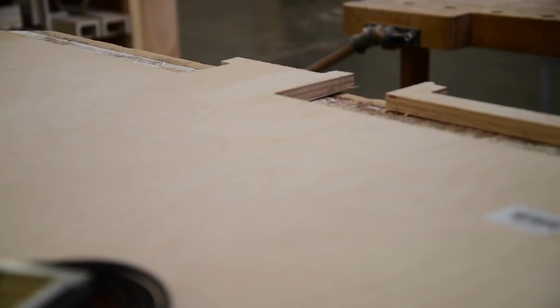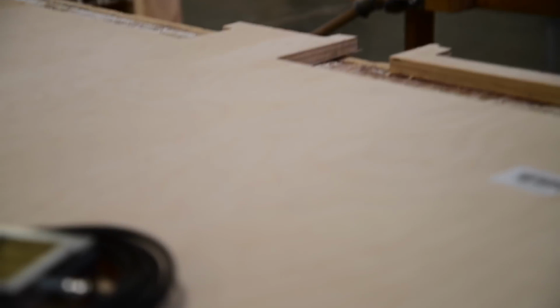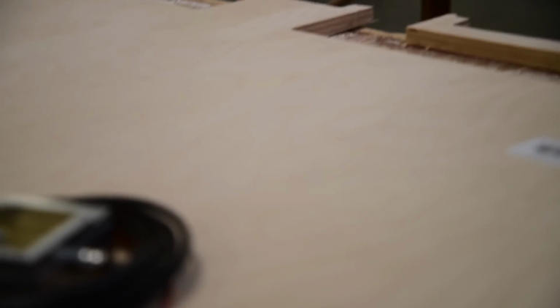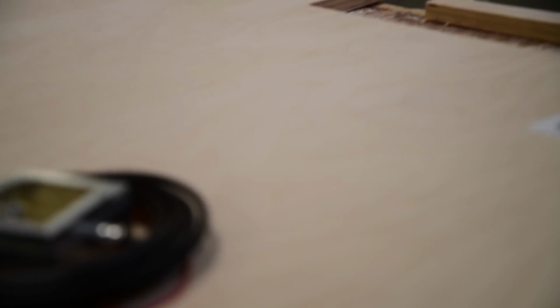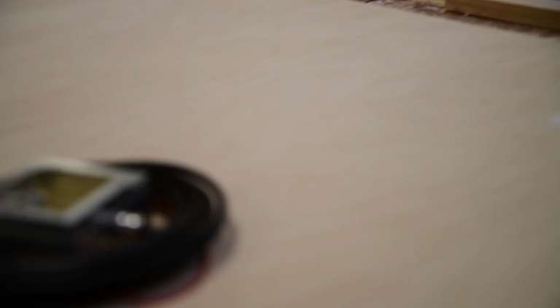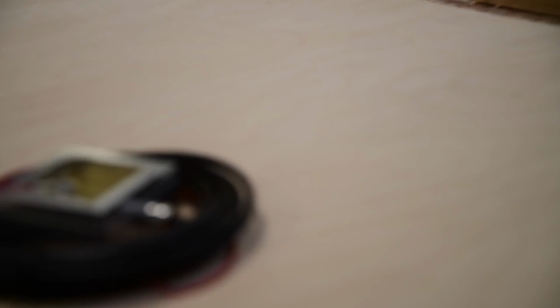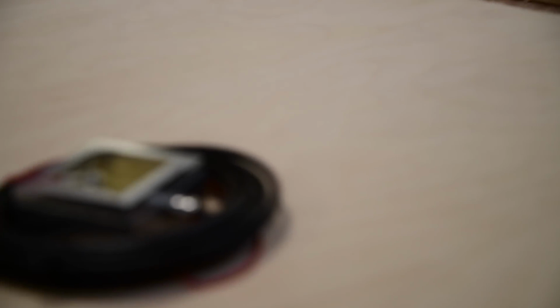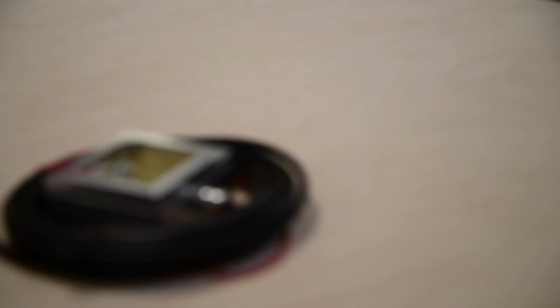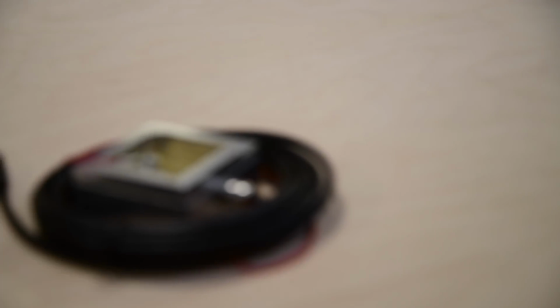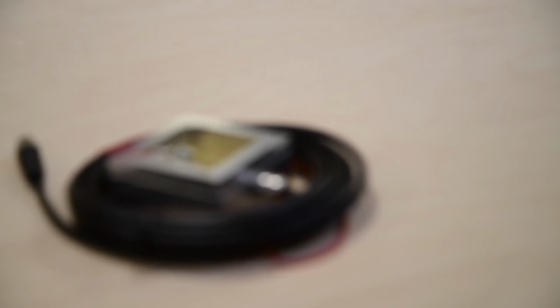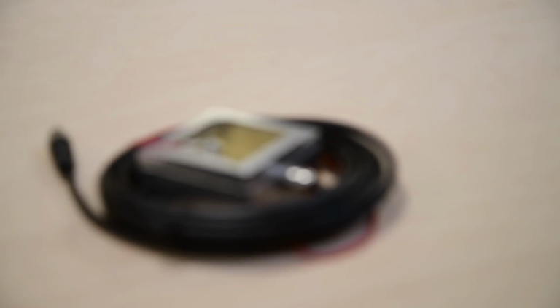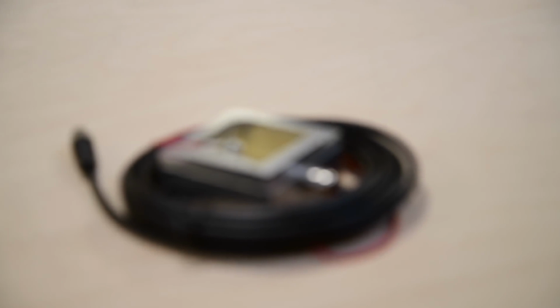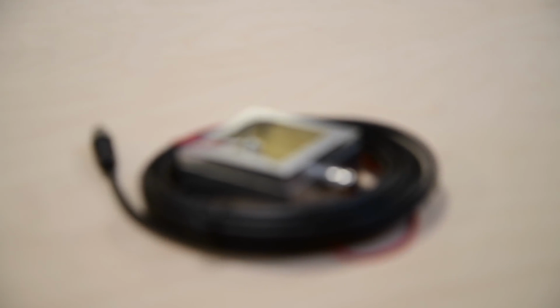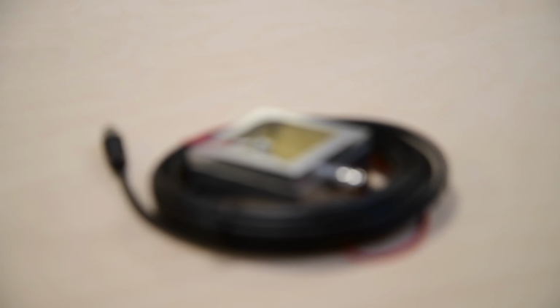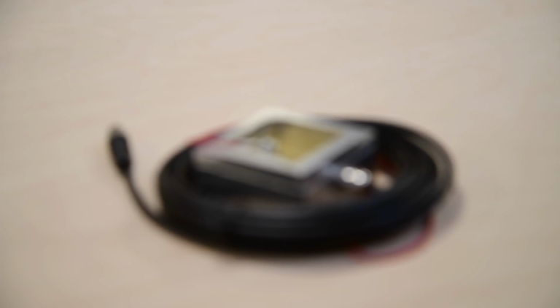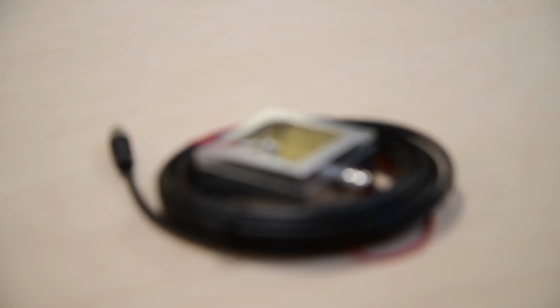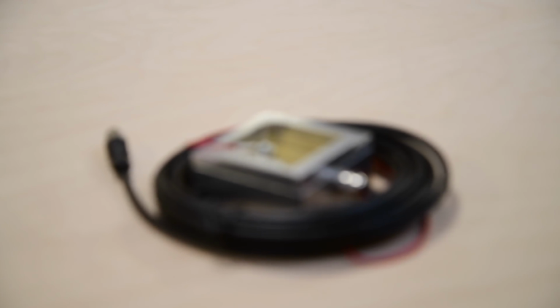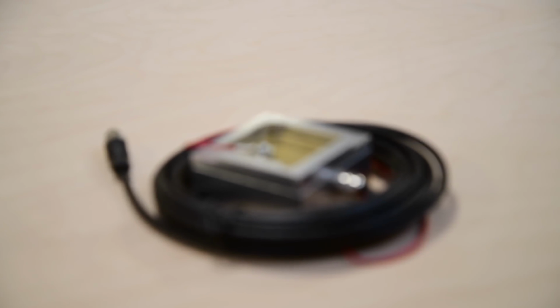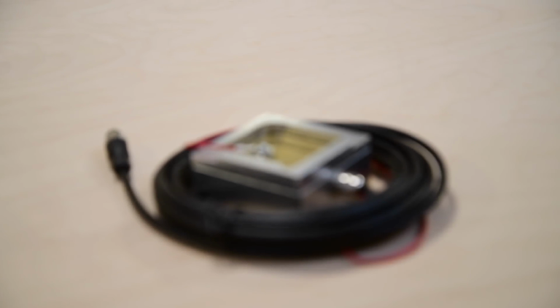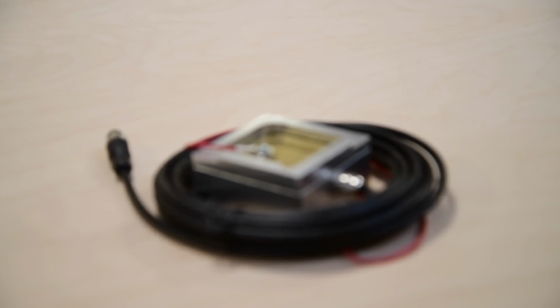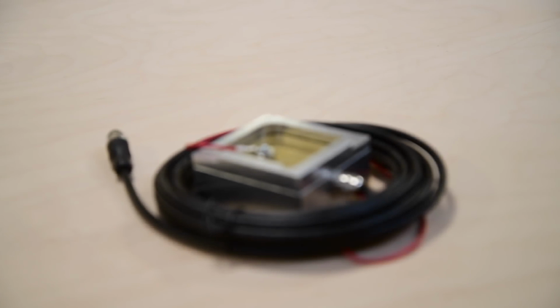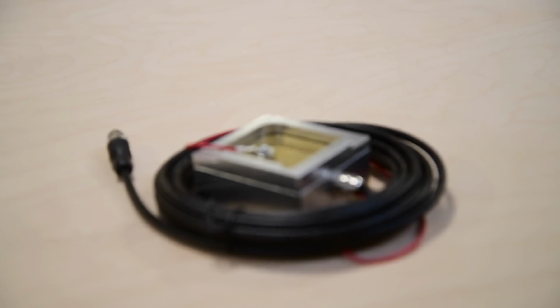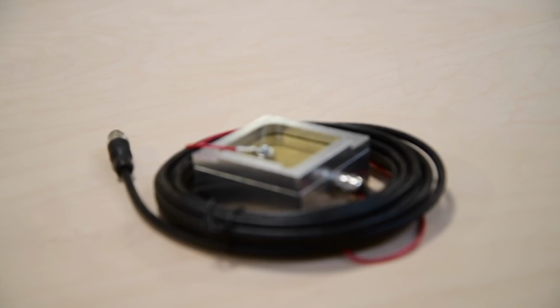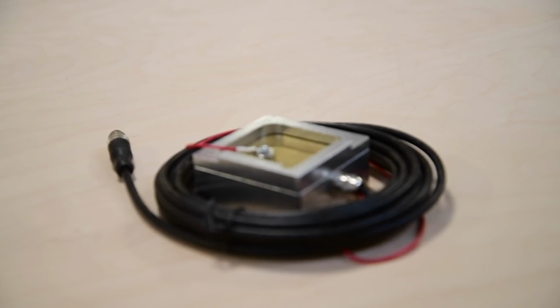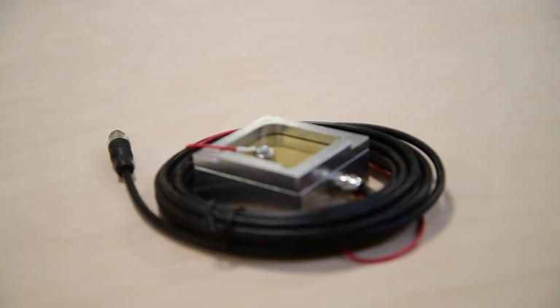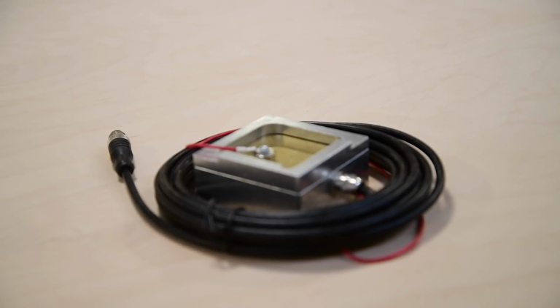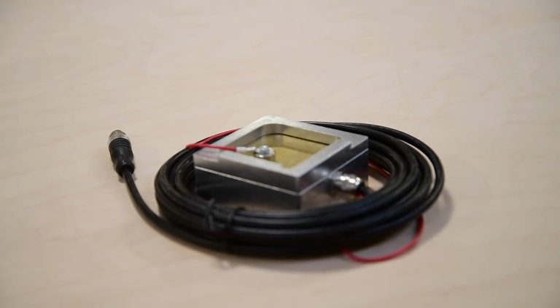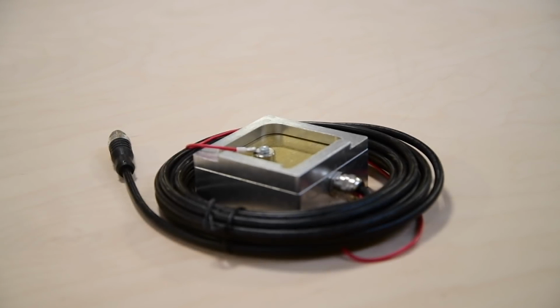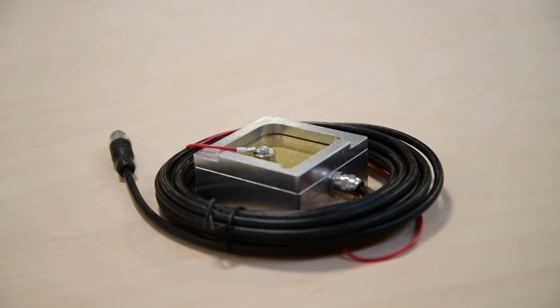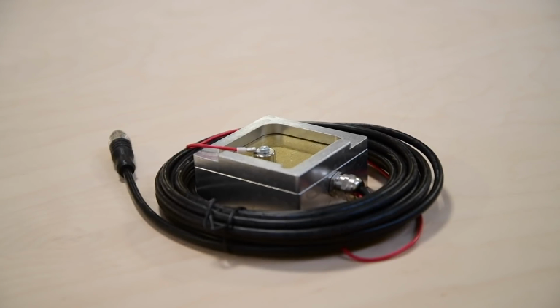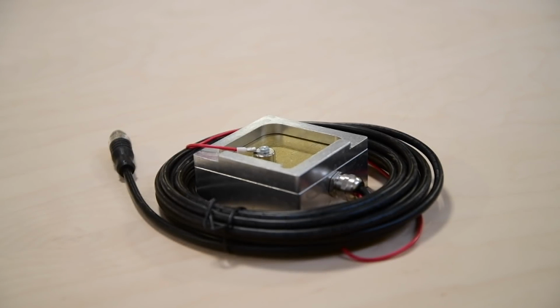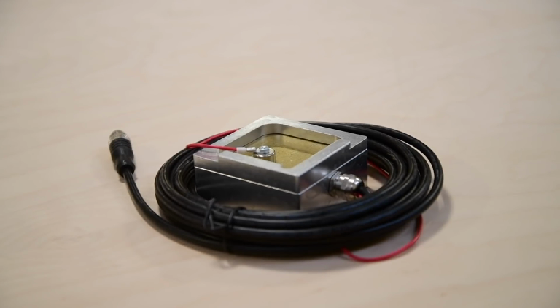Hi all, Sammy here with CNC Router Parts. Today we are zeroing in on zeroing with our Auto Z and Corner Finder touch plate.